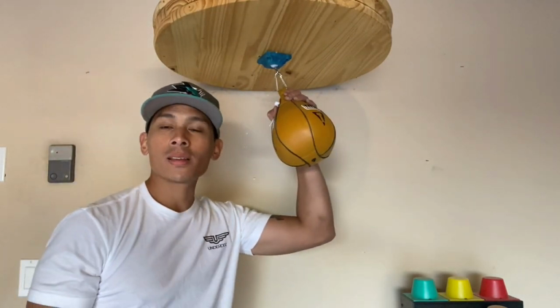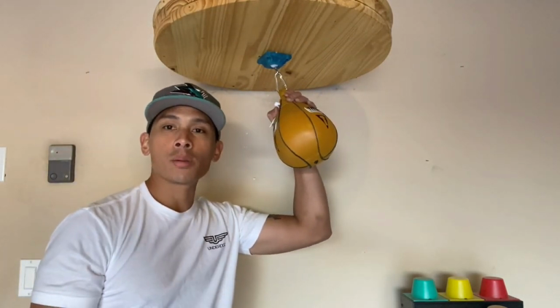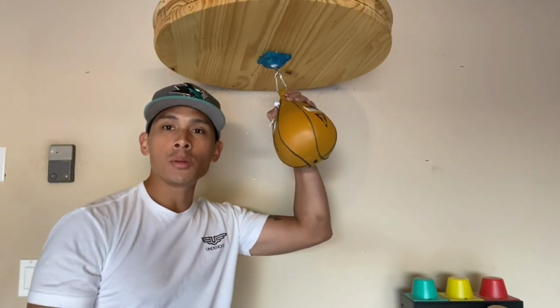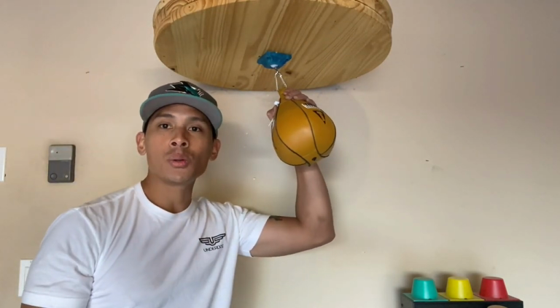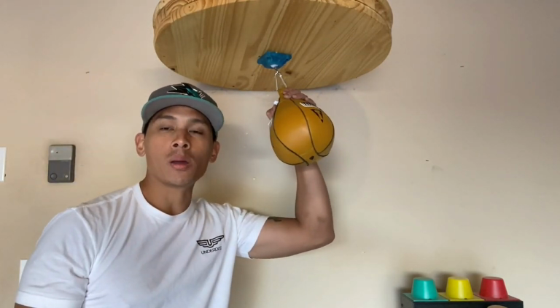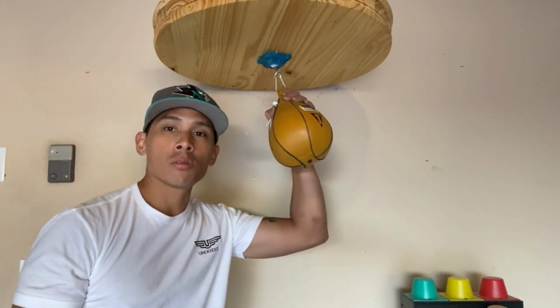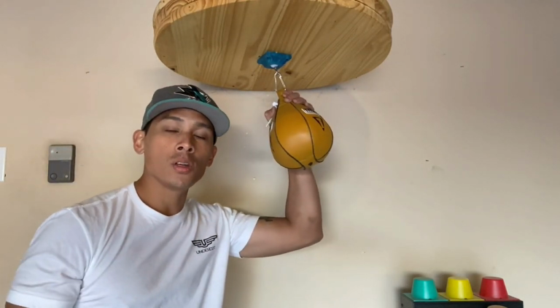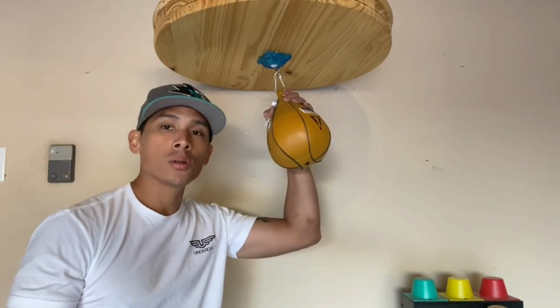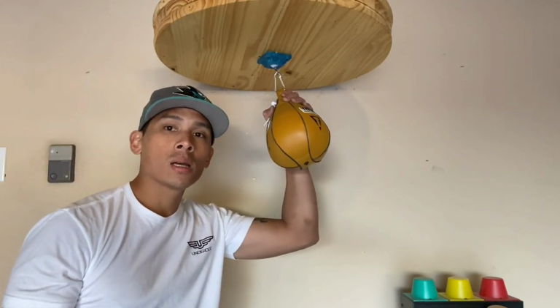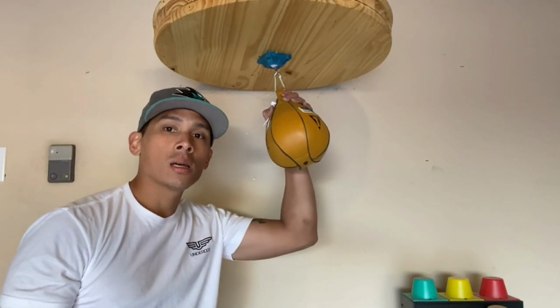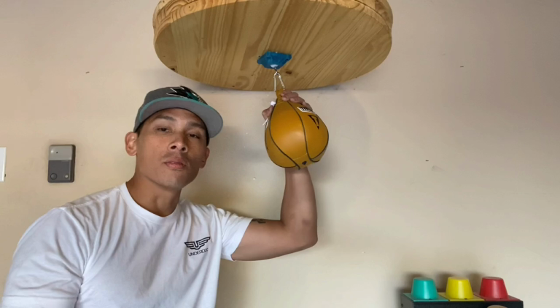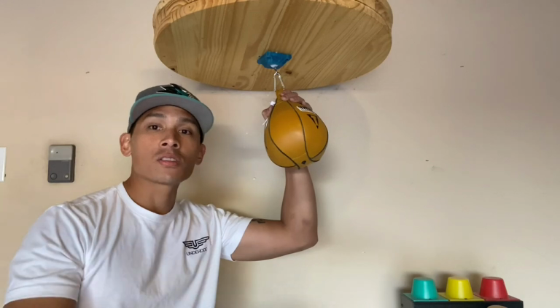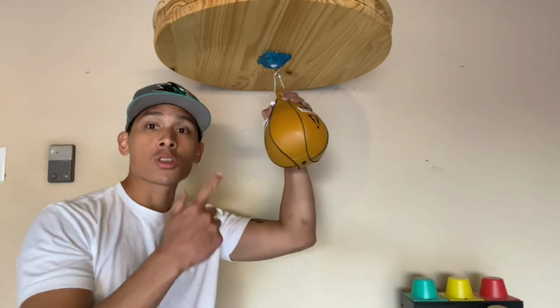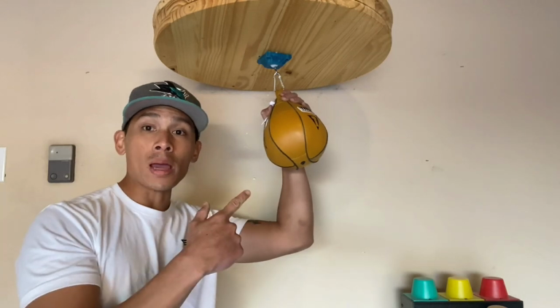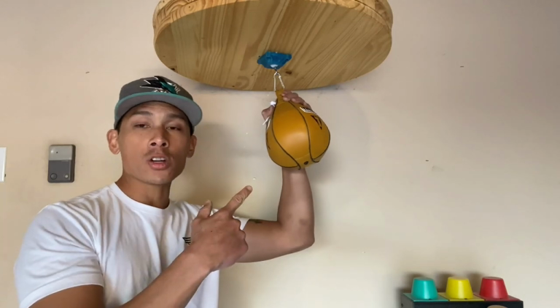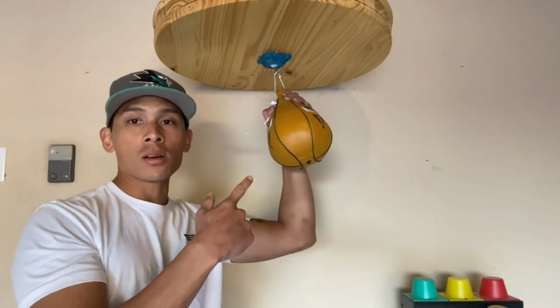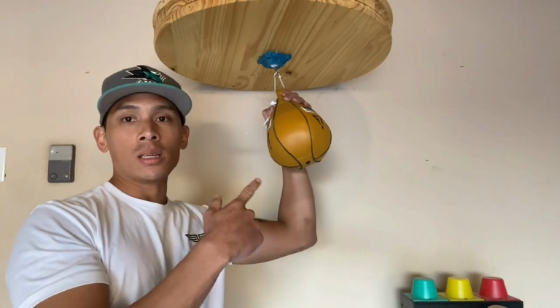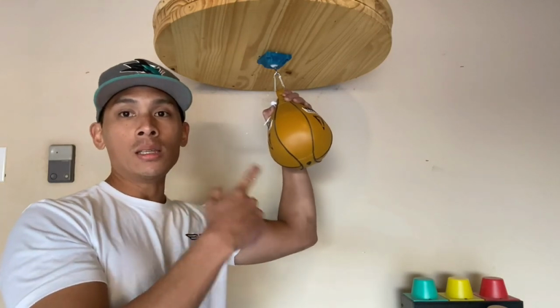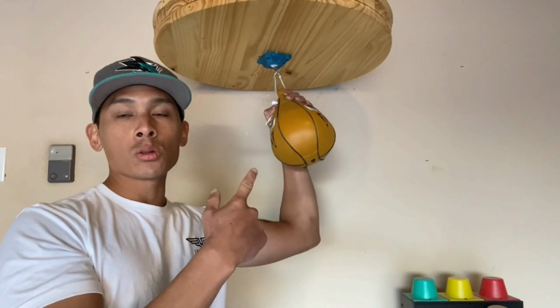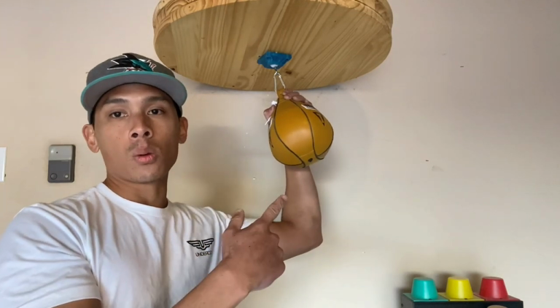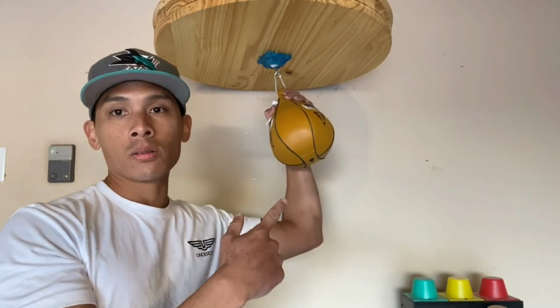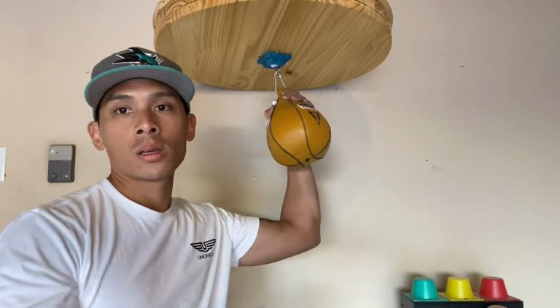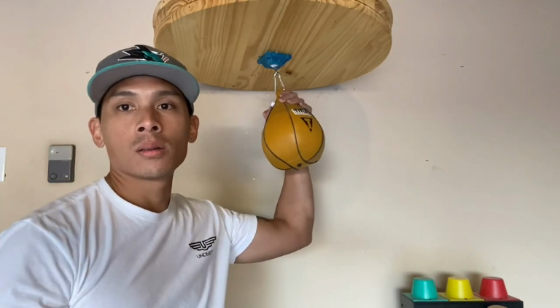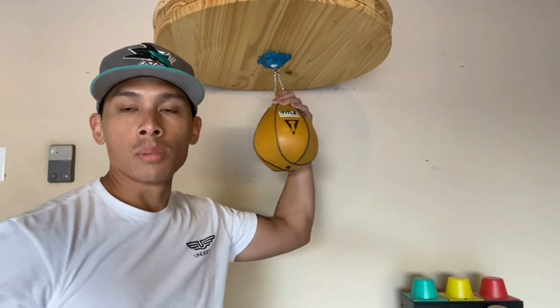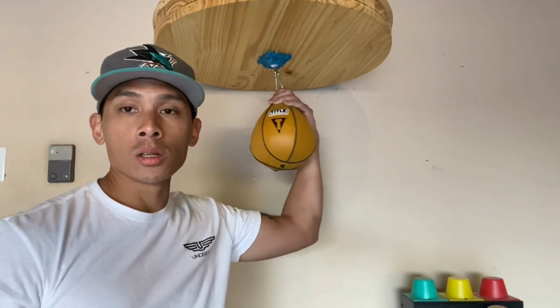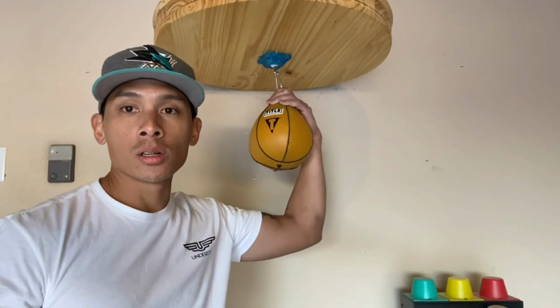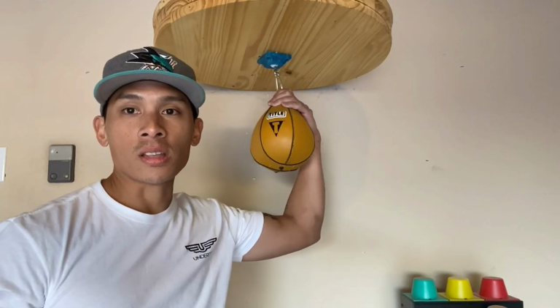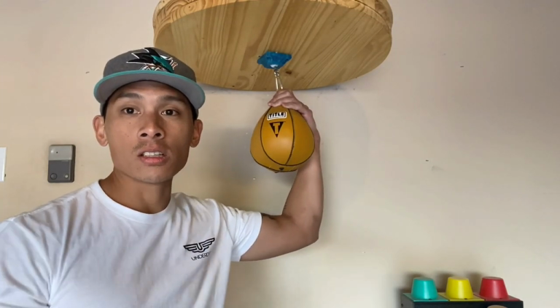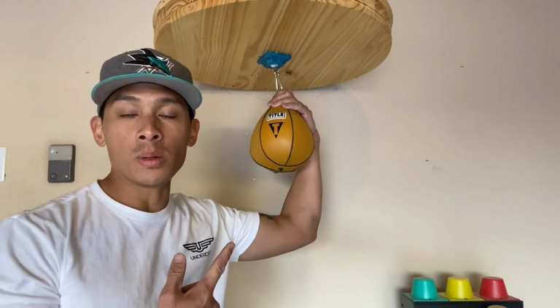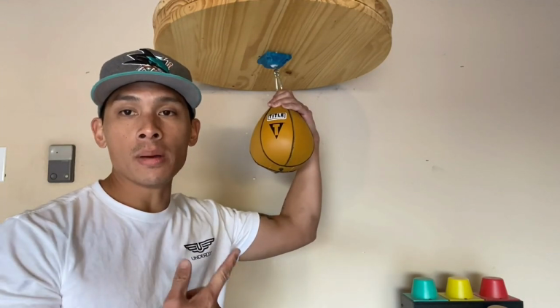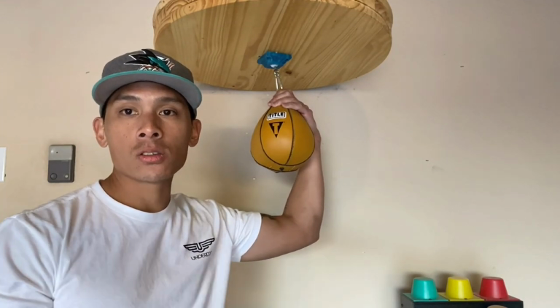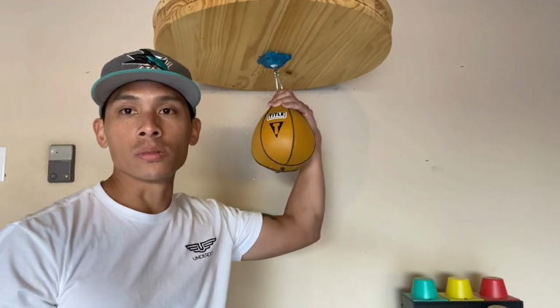Today I'm going to be doing a review of this Thrasher House Ebo 12 ball-and-hook style speed bag swivel.